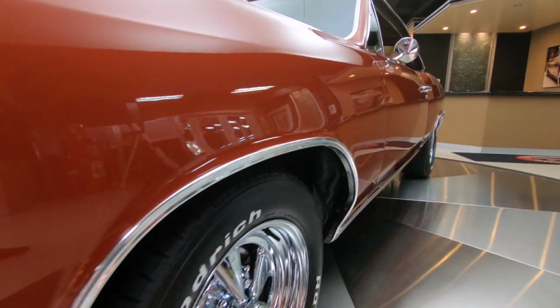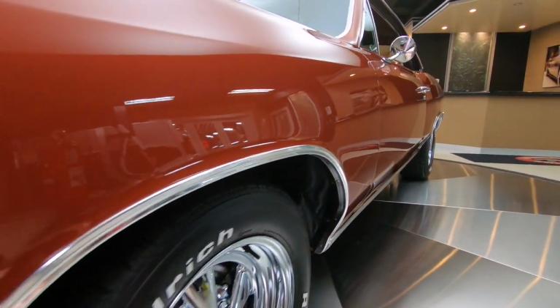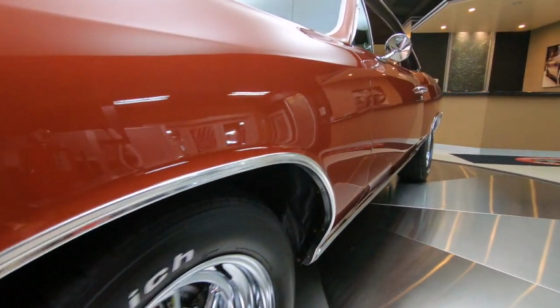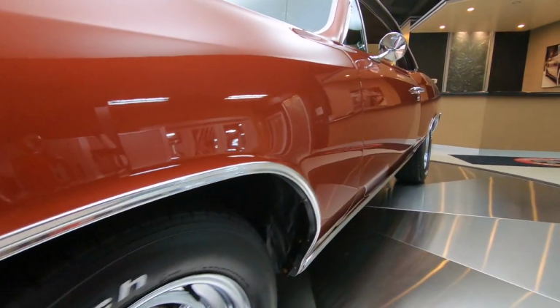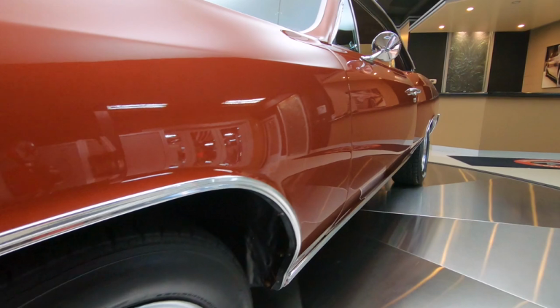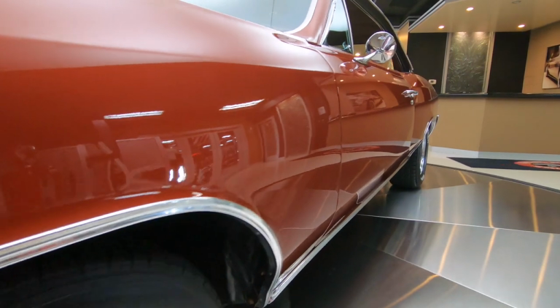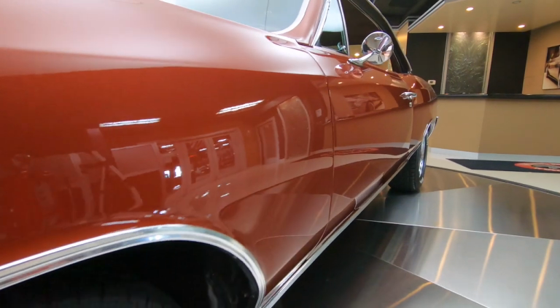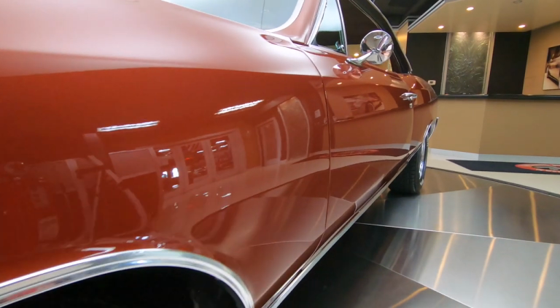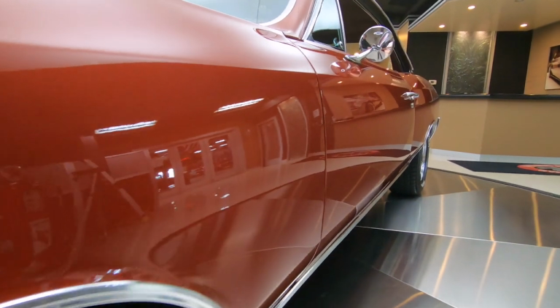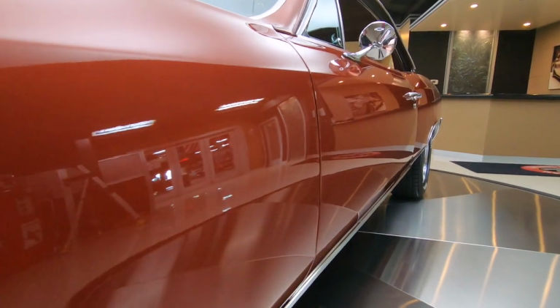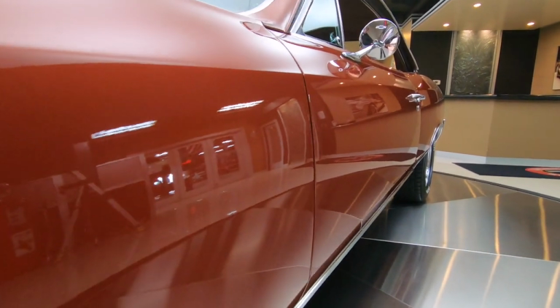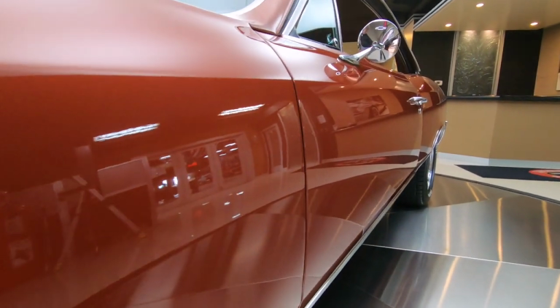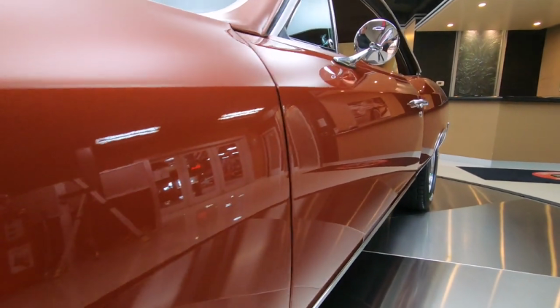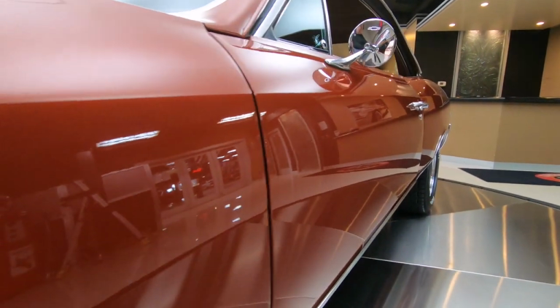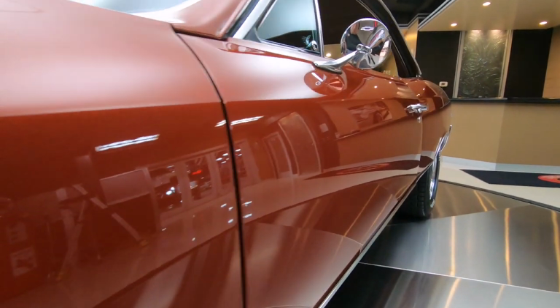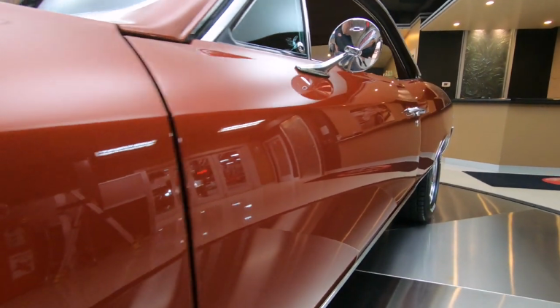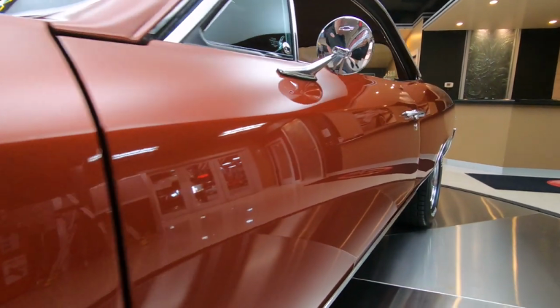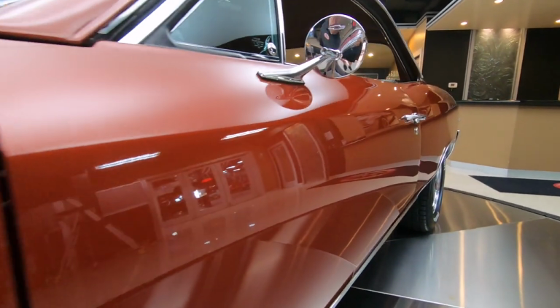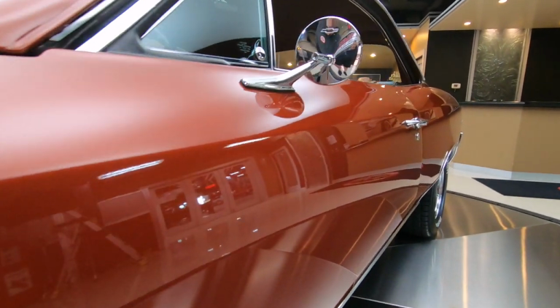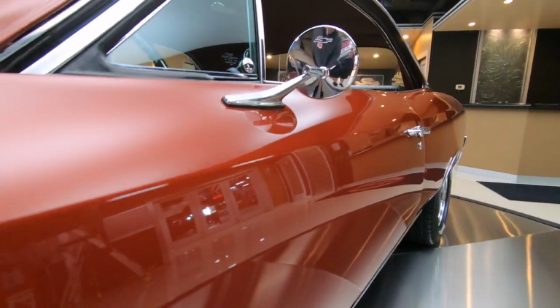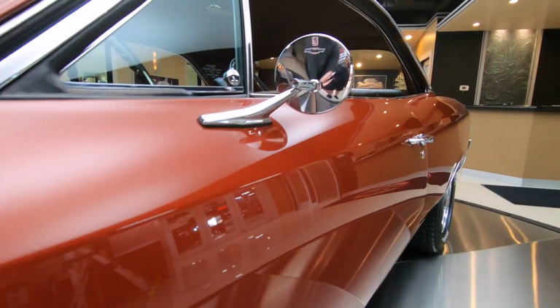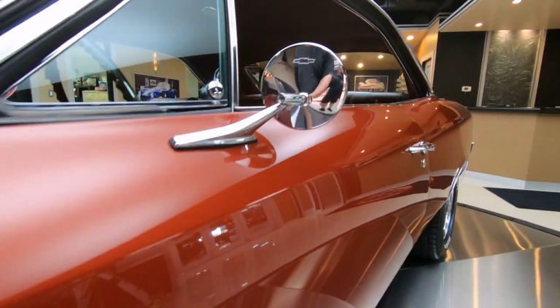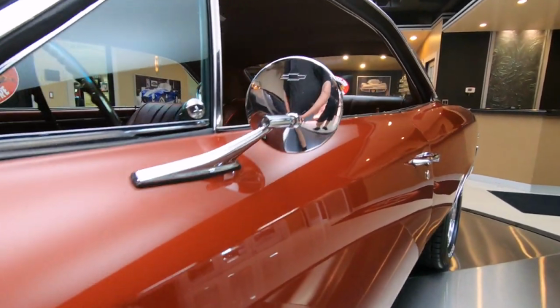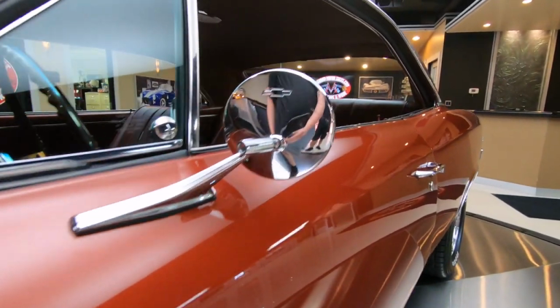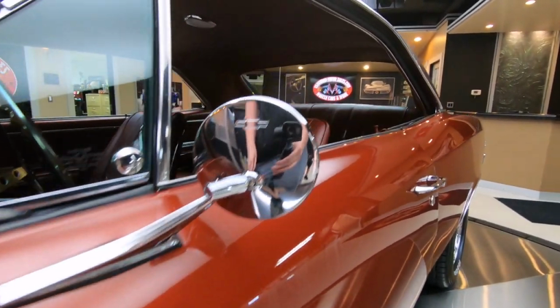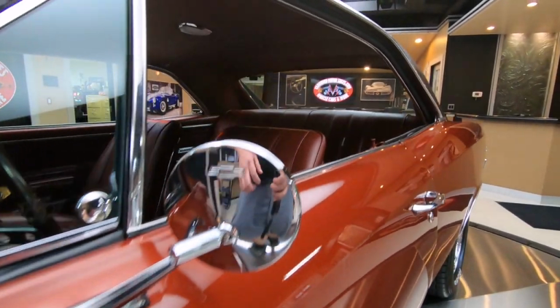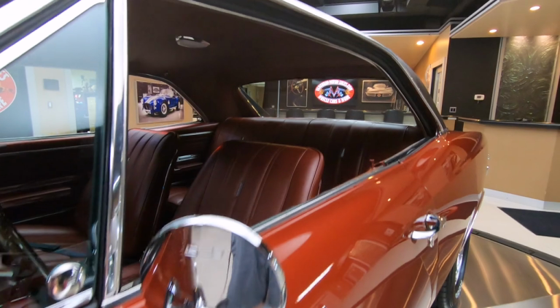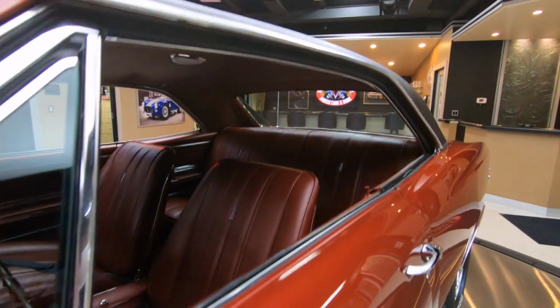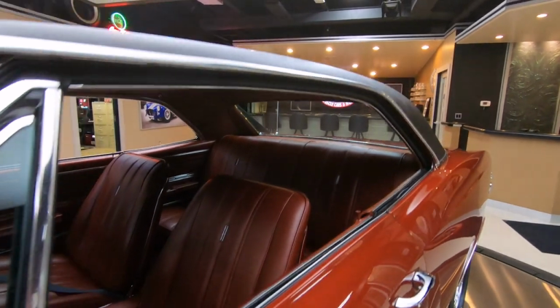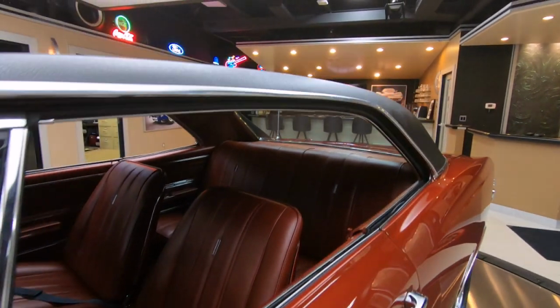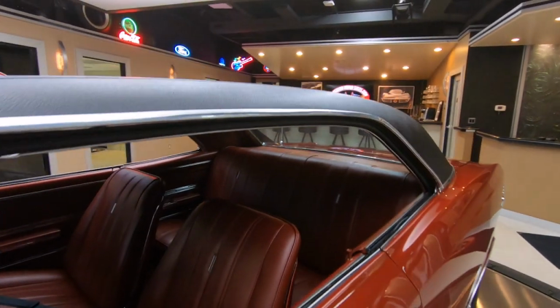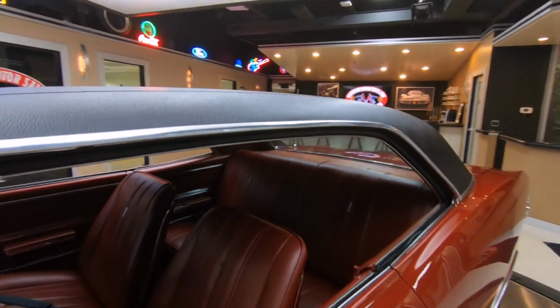It's rolling on some Kreger SSes with BF Goodrich Radial TAs - very, very well done.